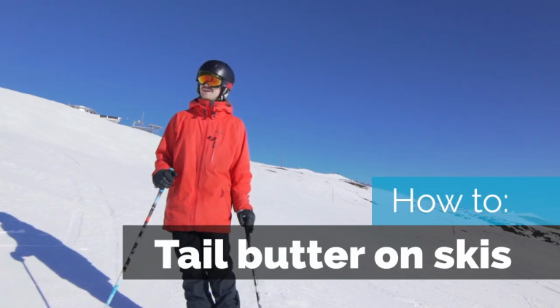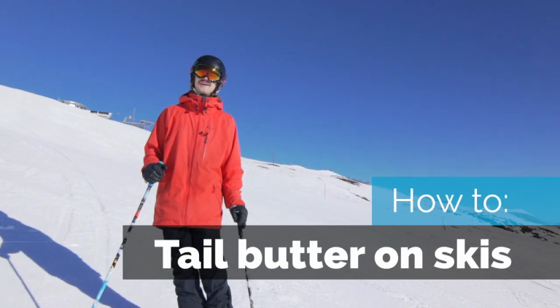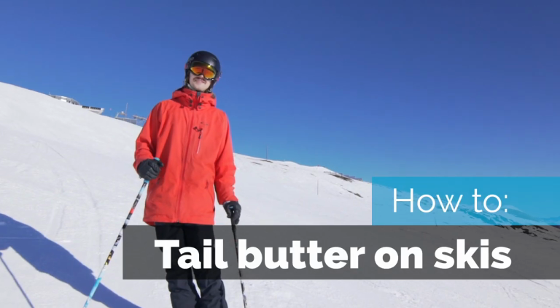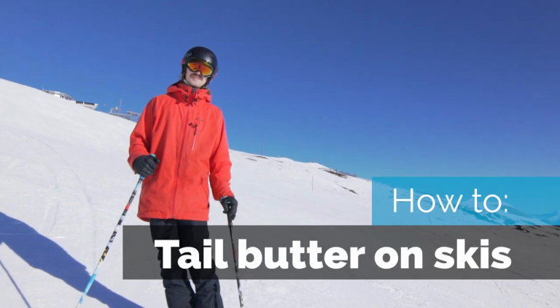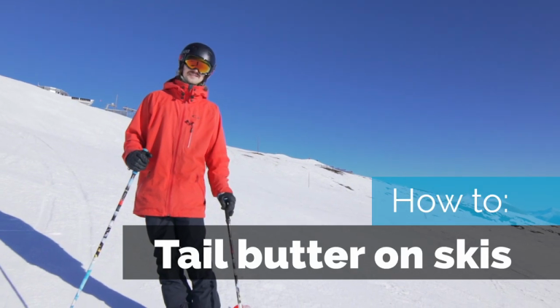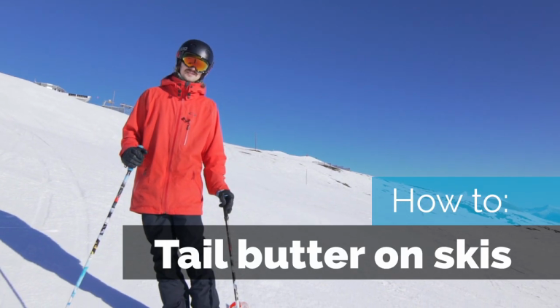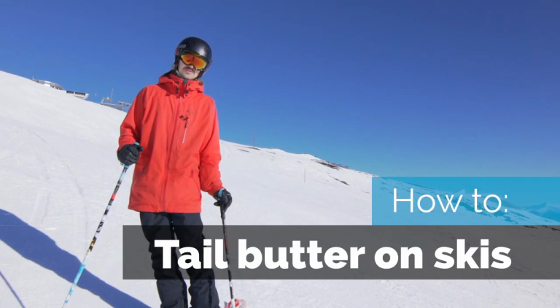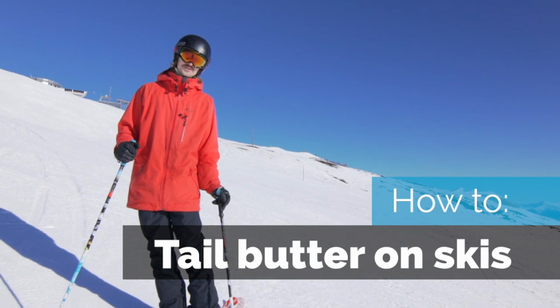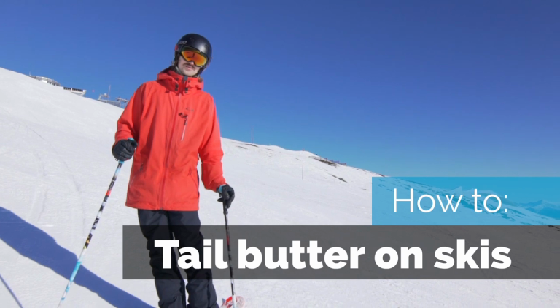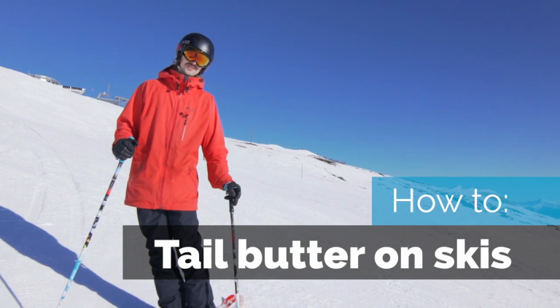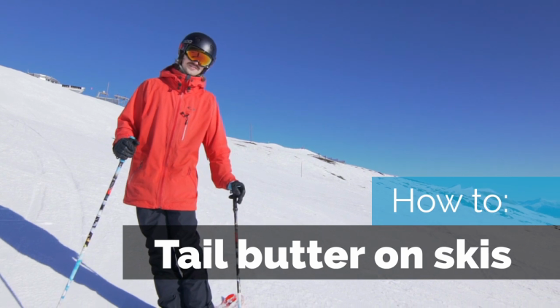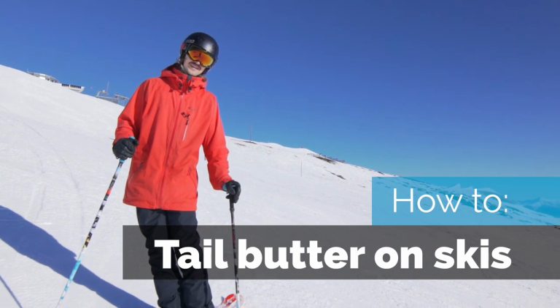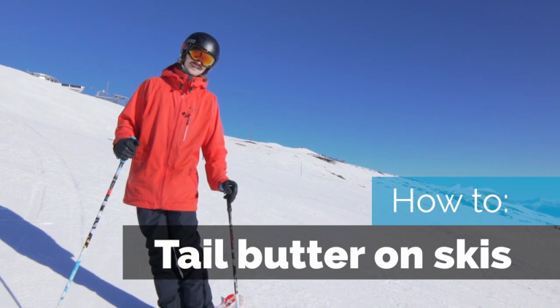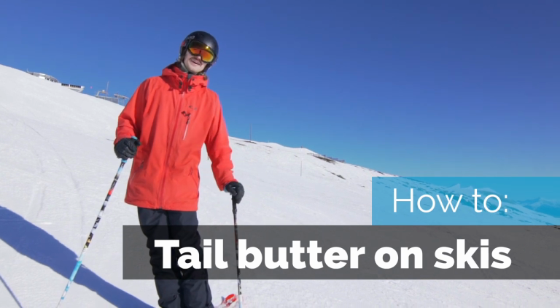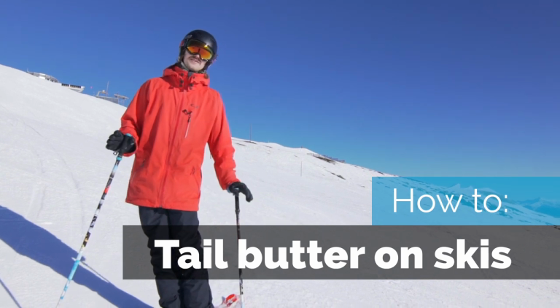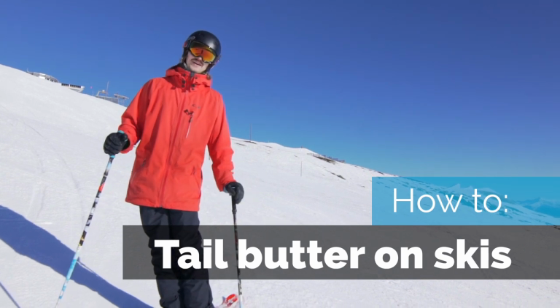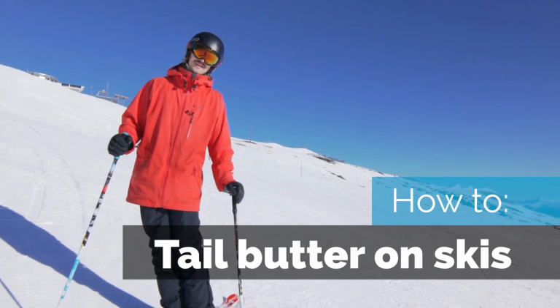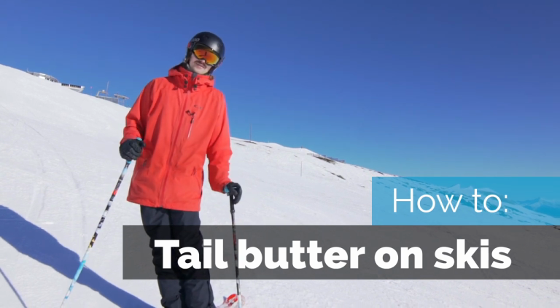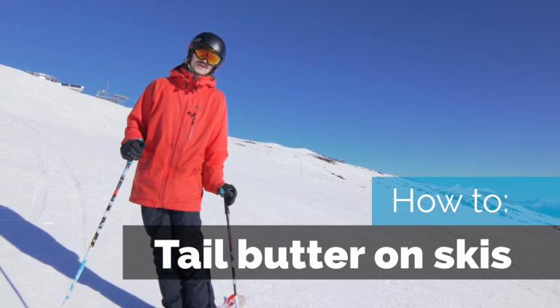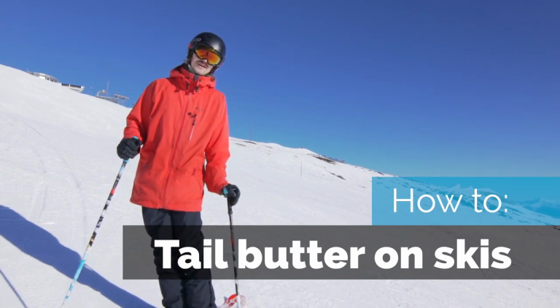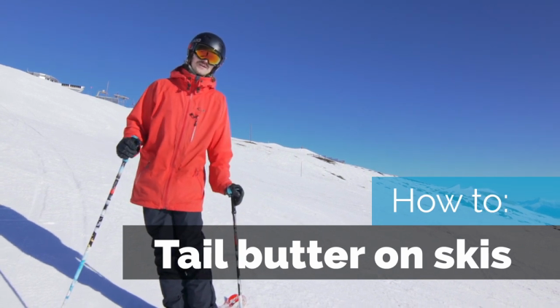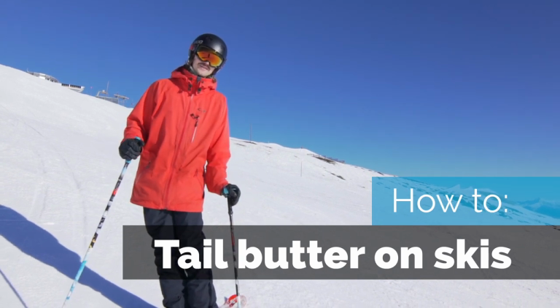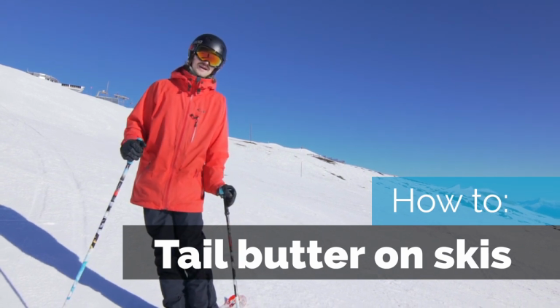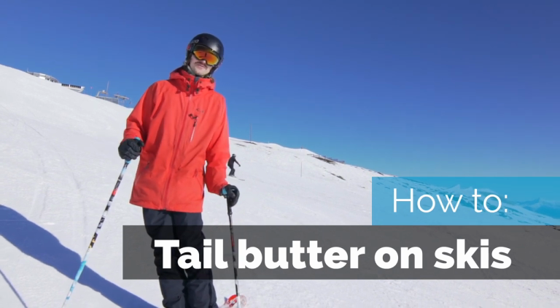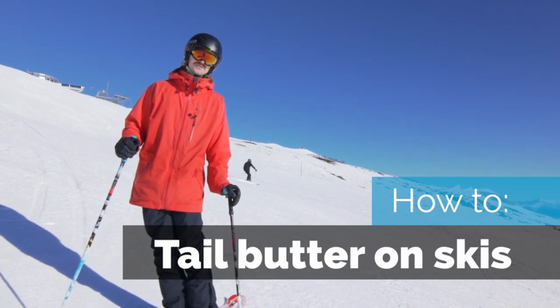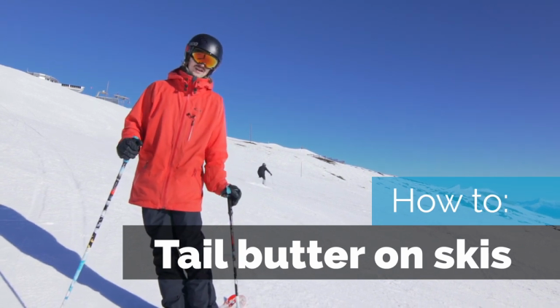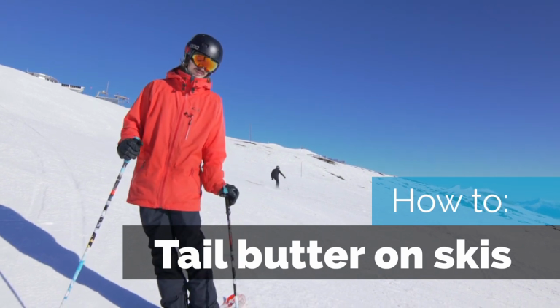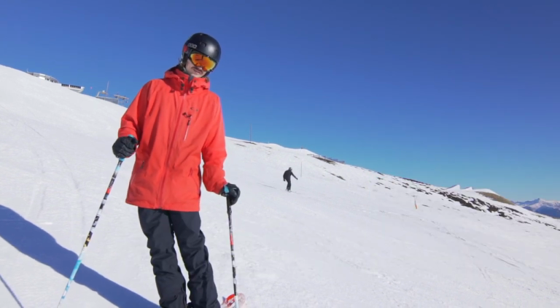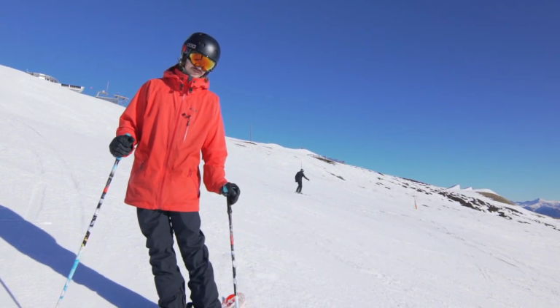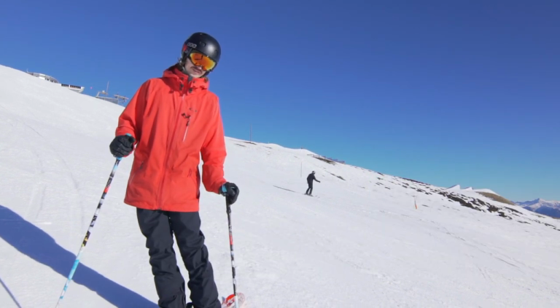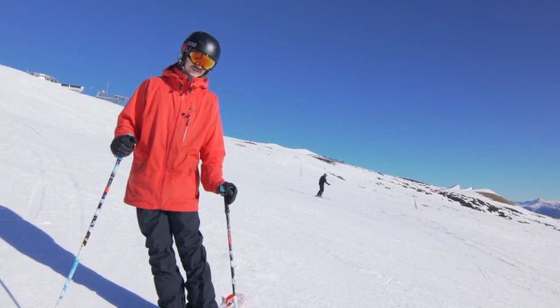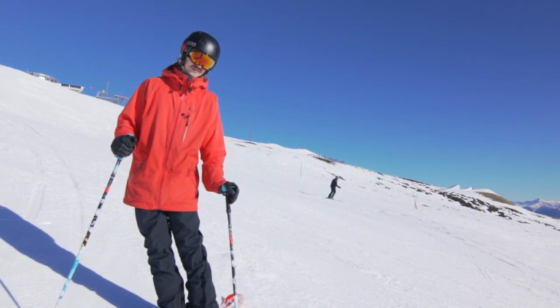Hi, this is Jens at StompyTutorials. Today we're gonna have a look at how to tail butter on skis.